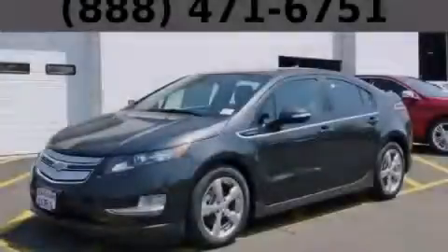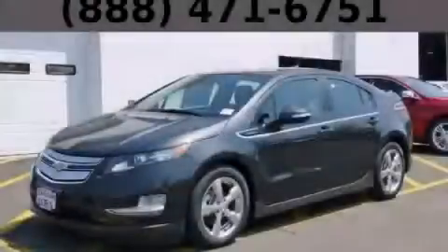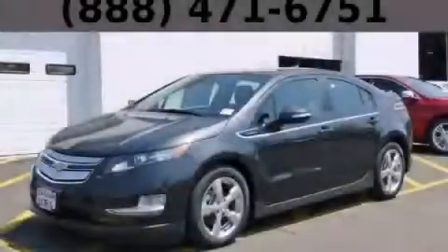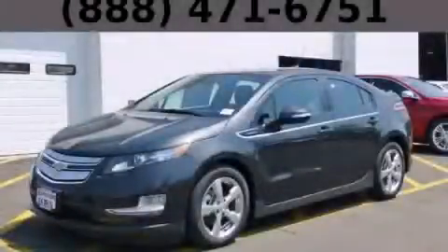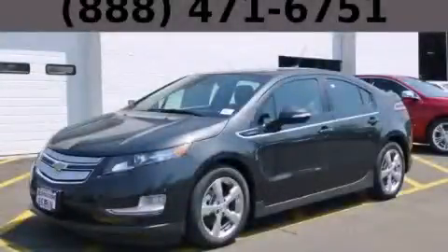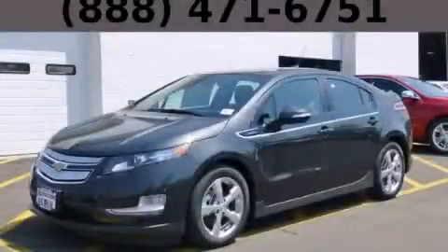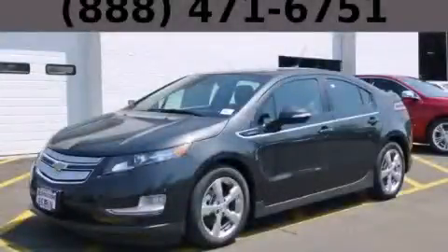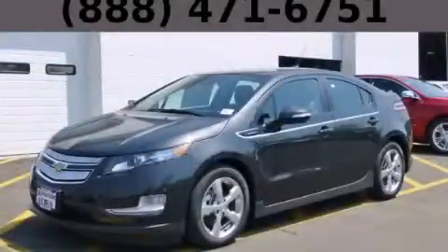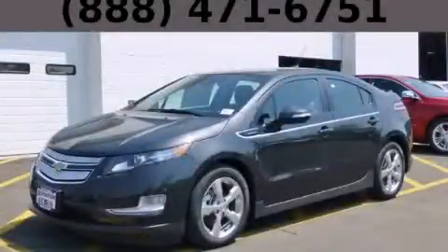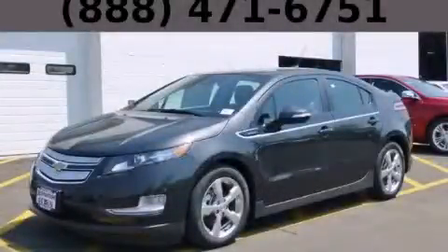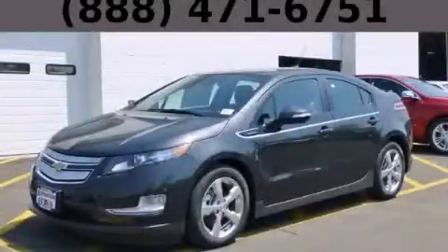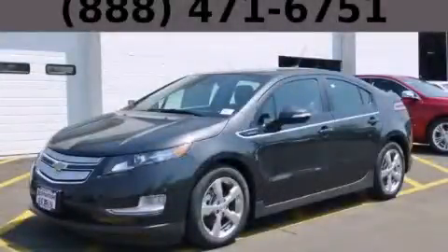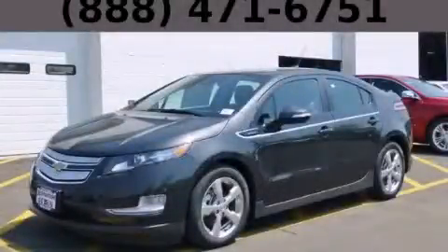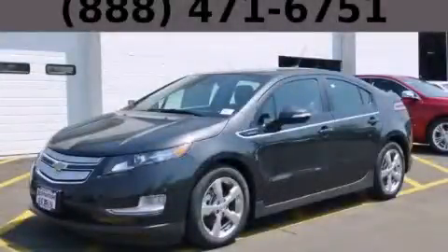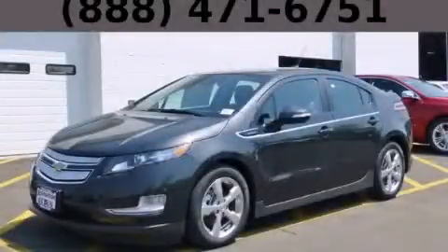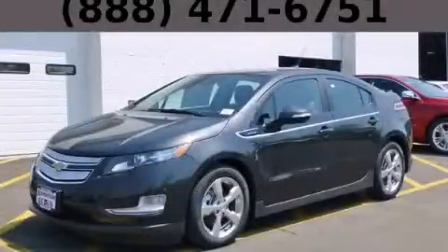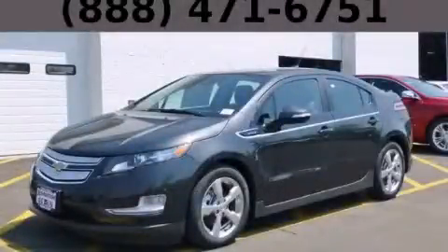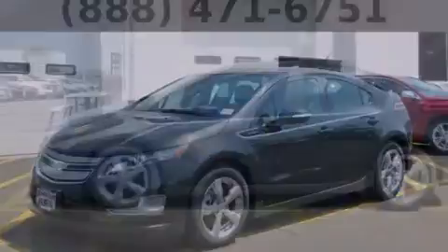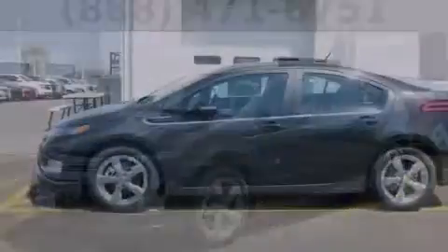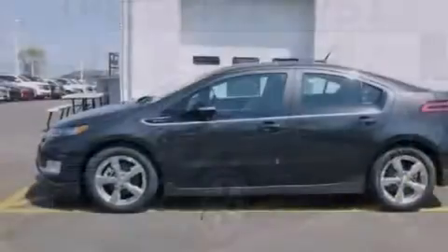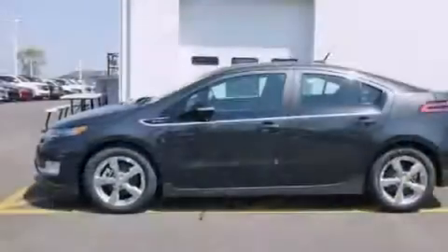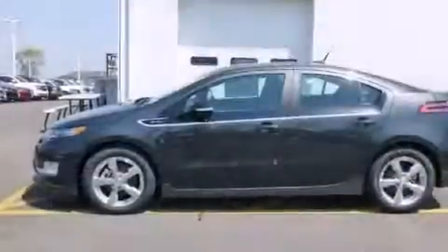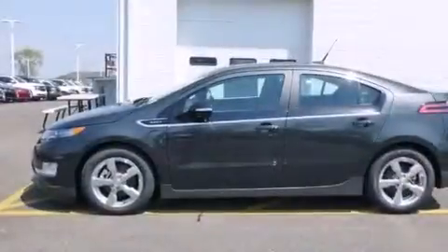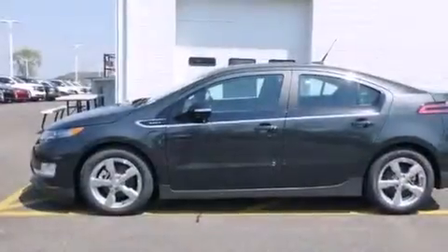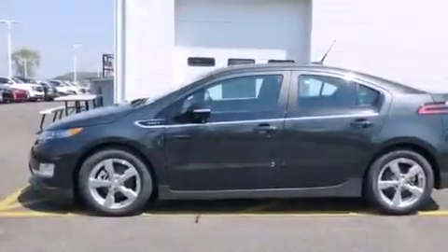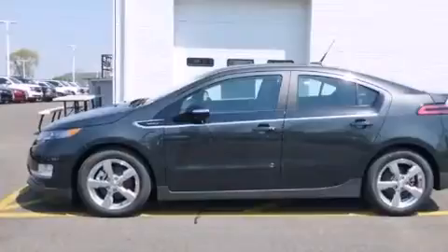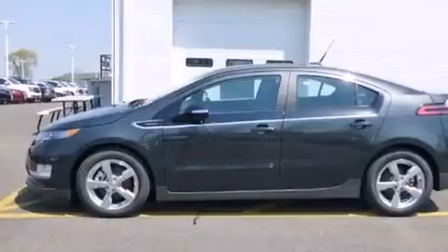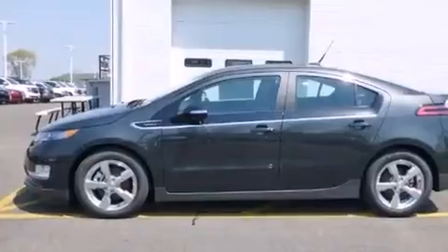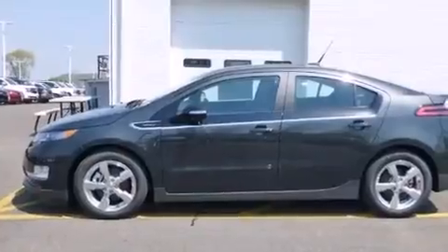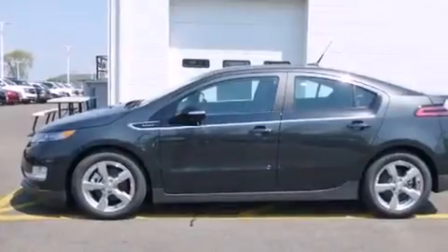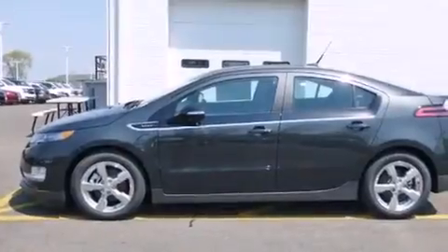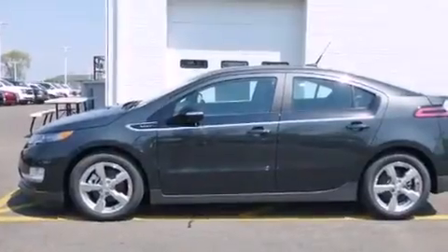This is a brand new 2014 Chevrolet Volt, designed with both you and the environment in mind.